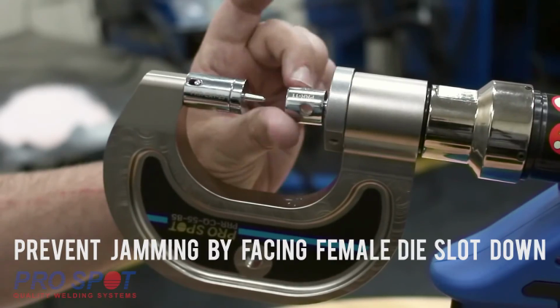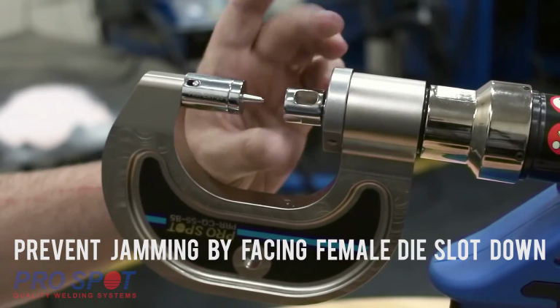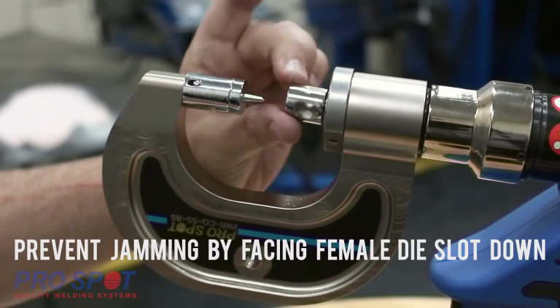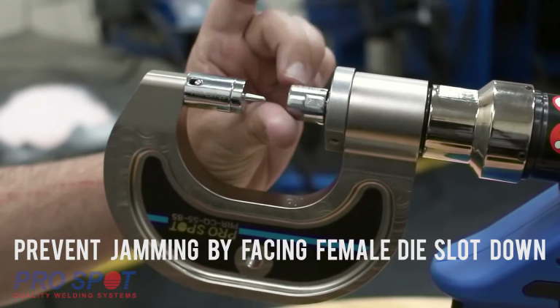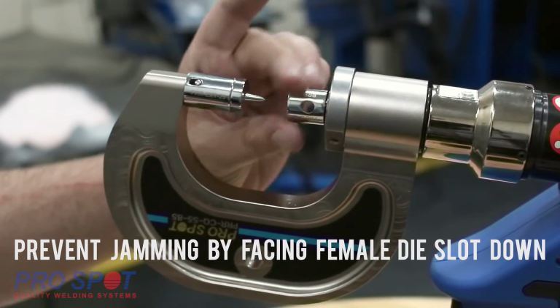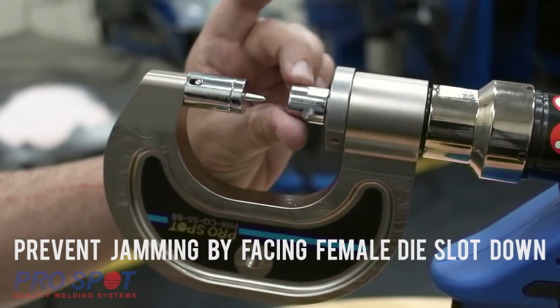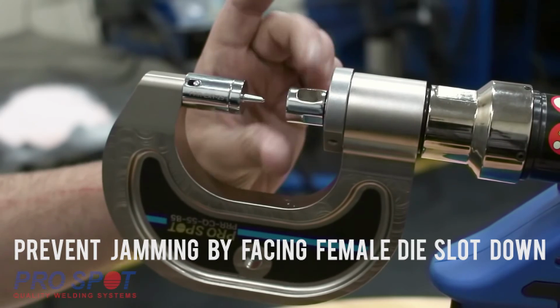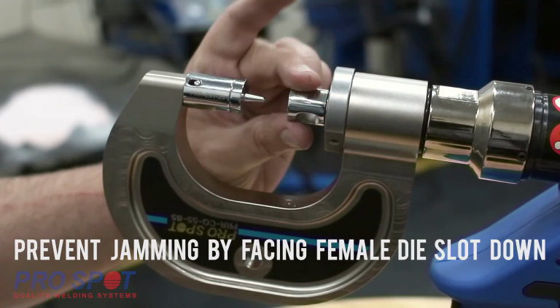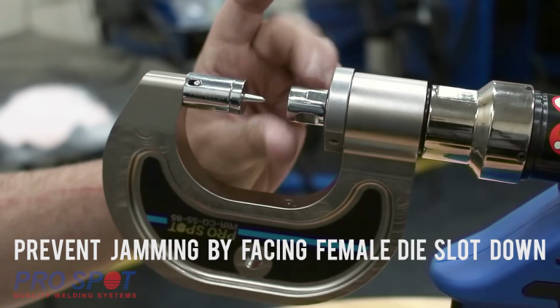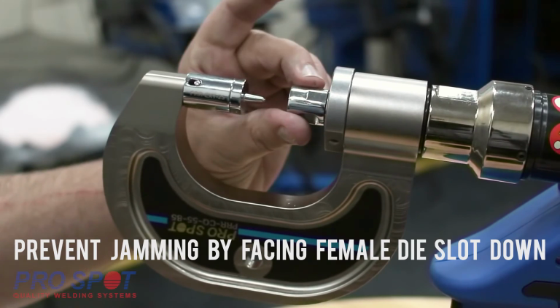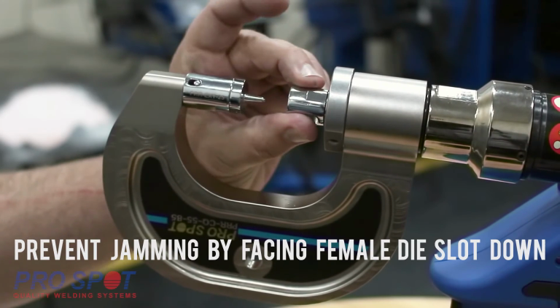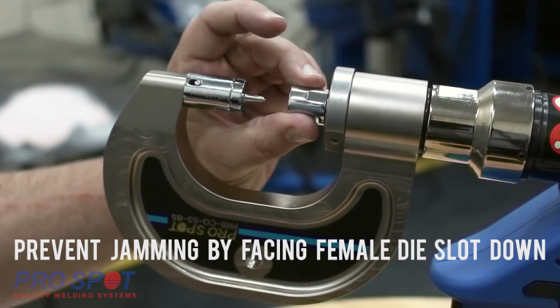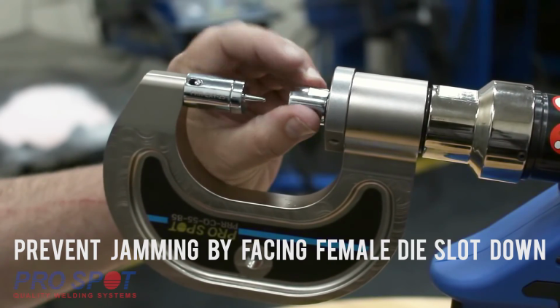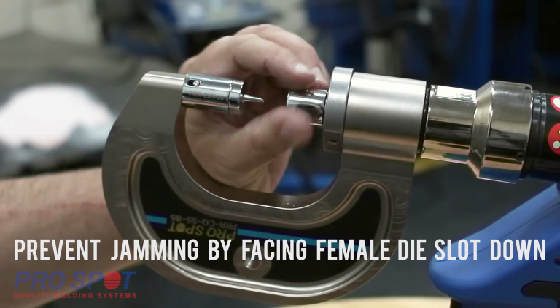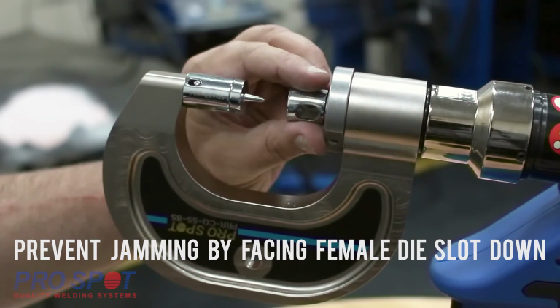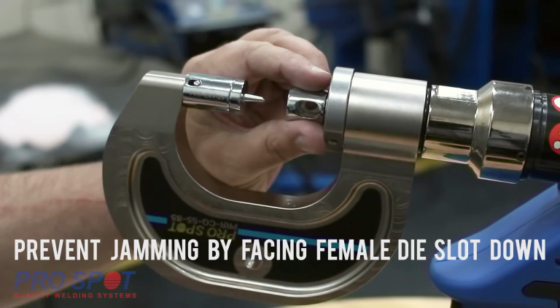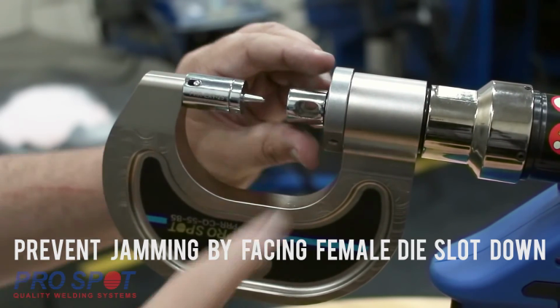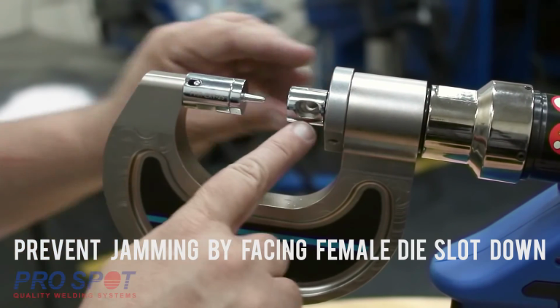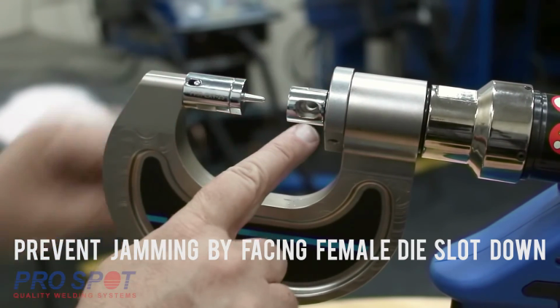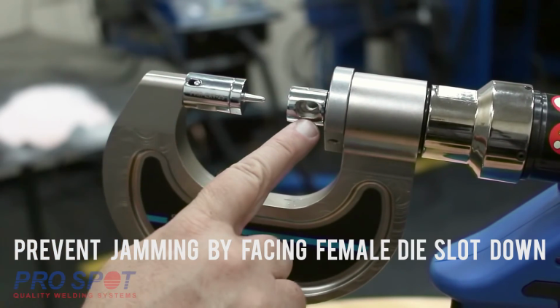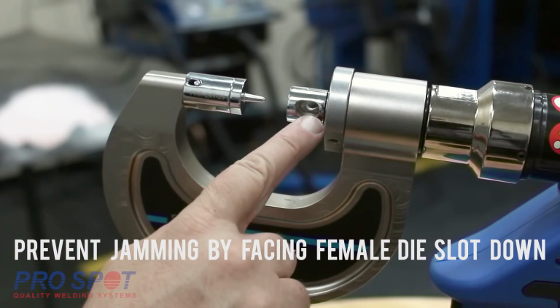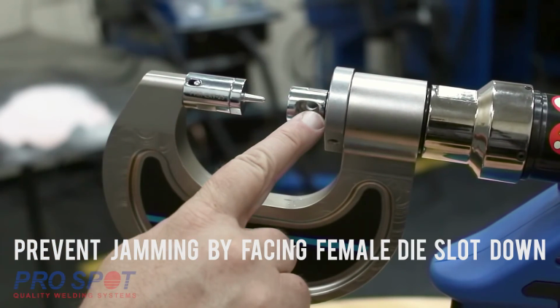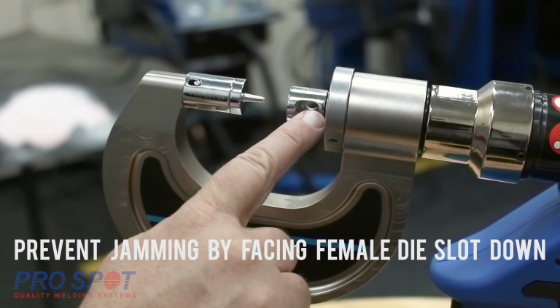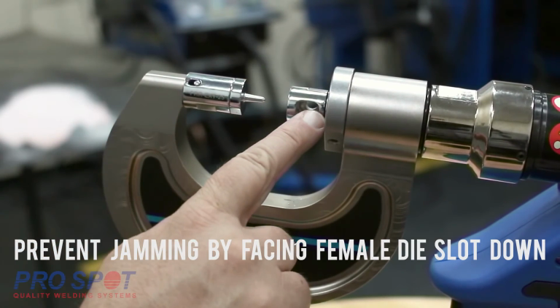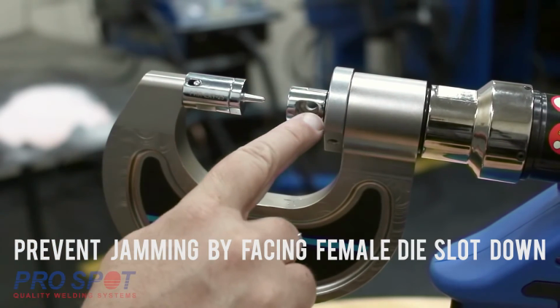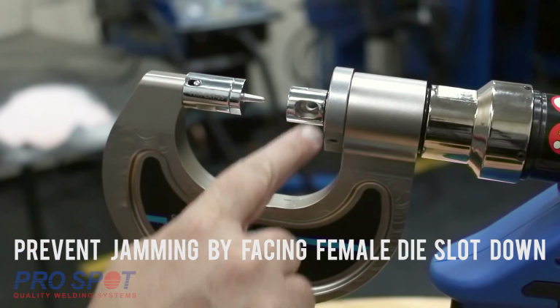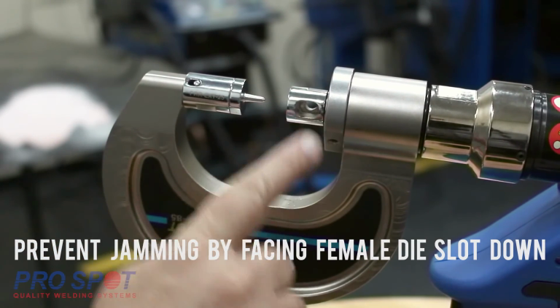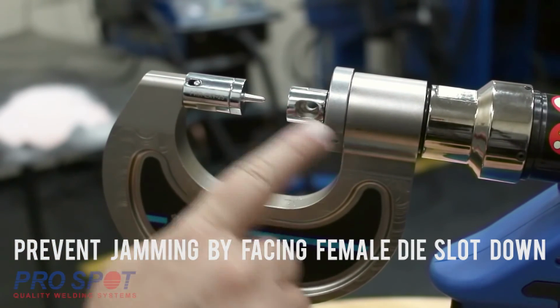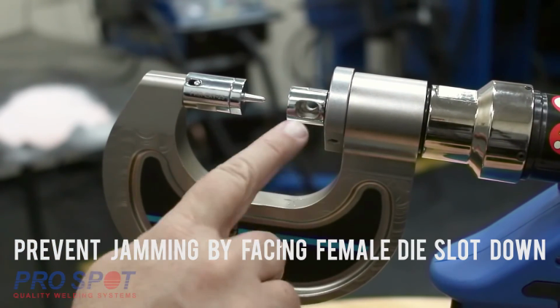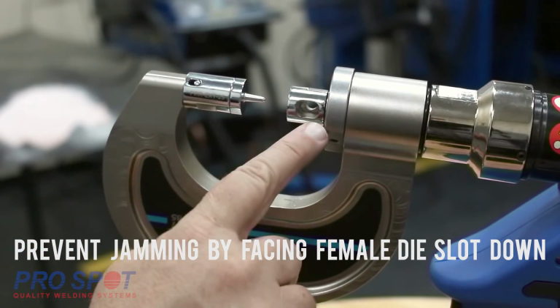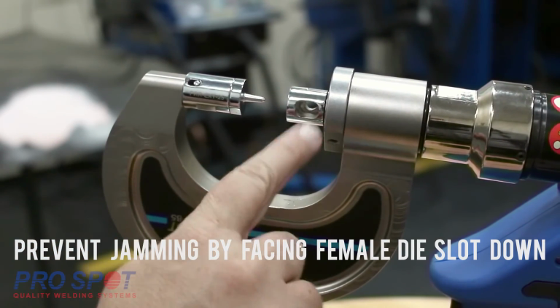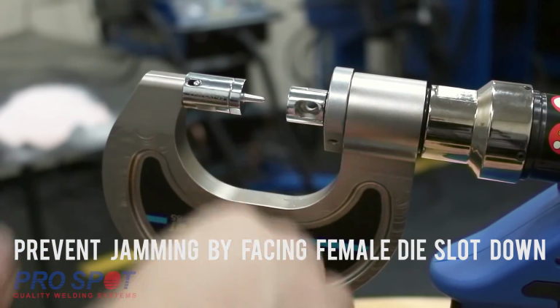To help with this, when you put on the female die, make sure the large slot is facing down so that the material can eject properly.